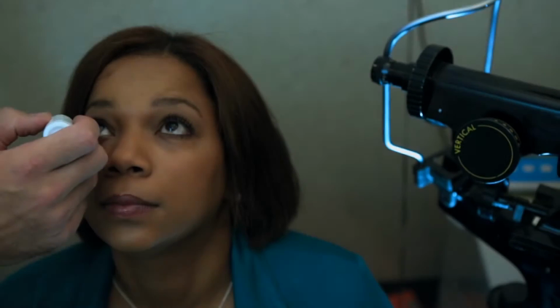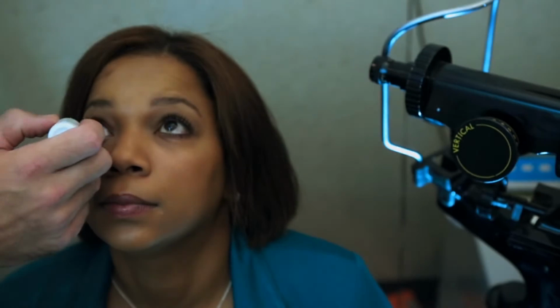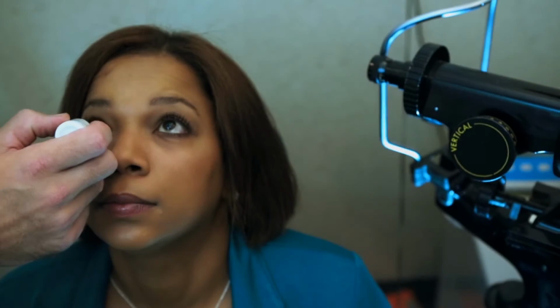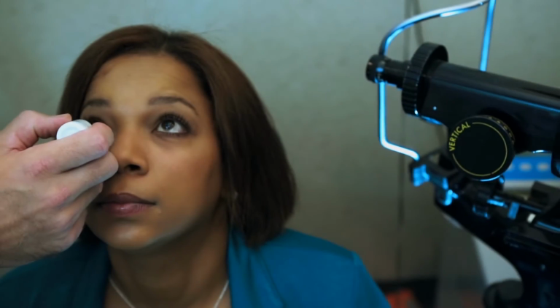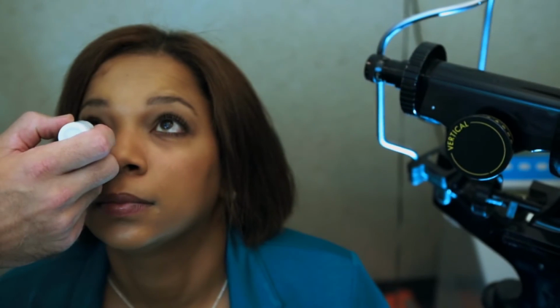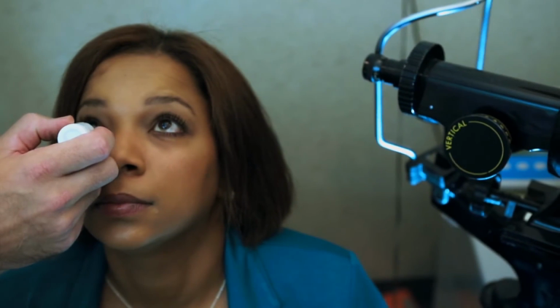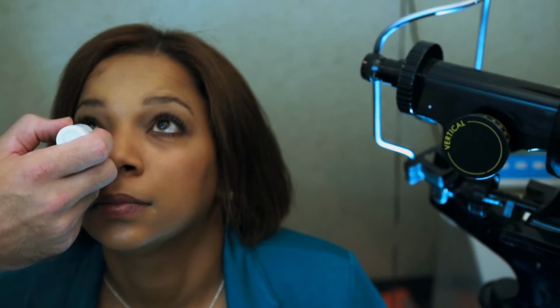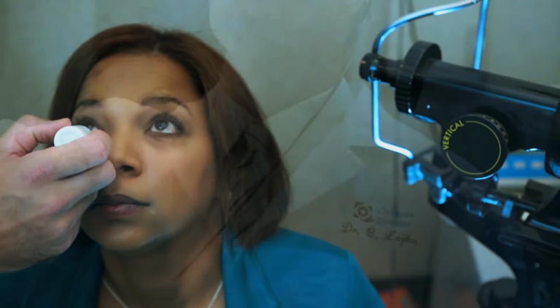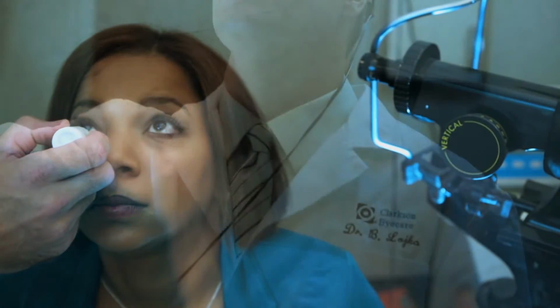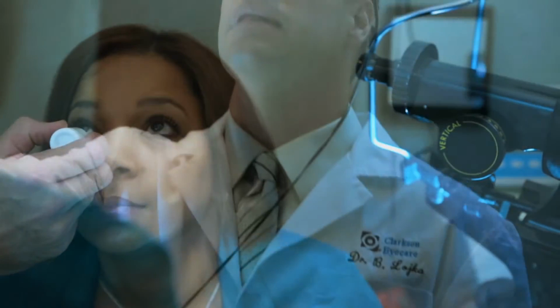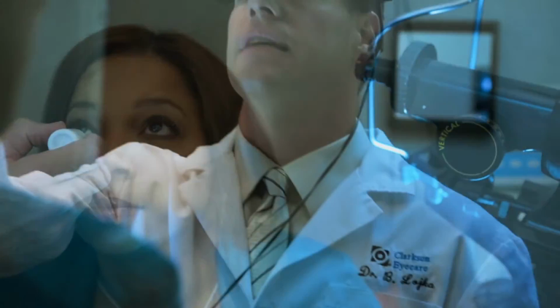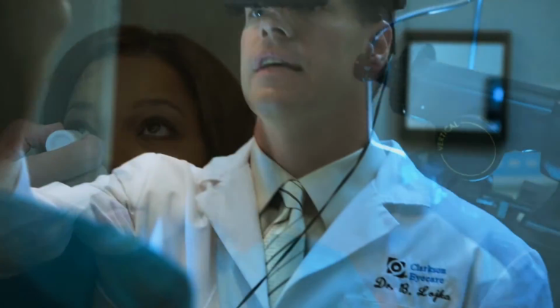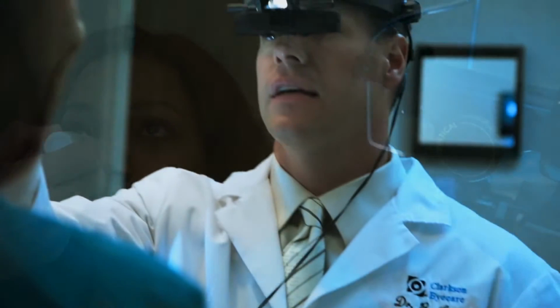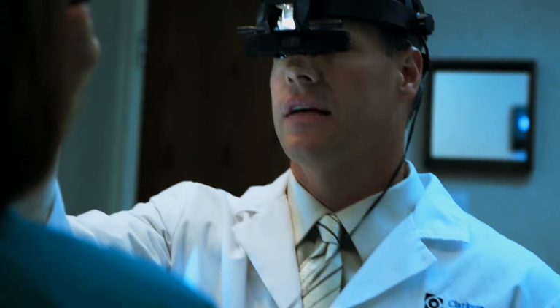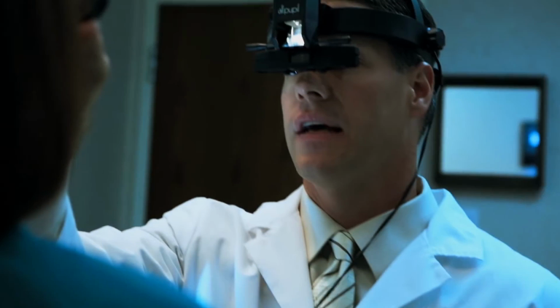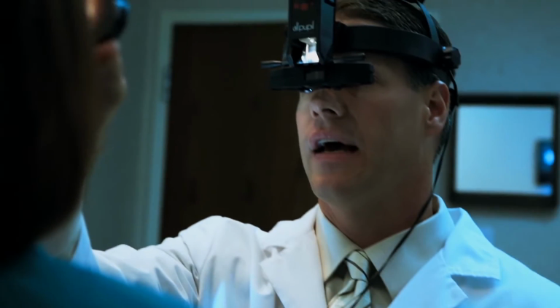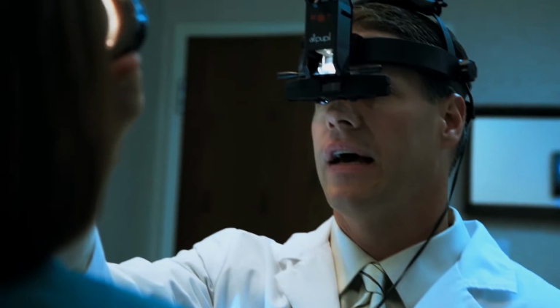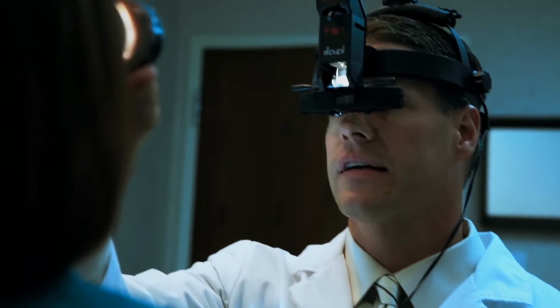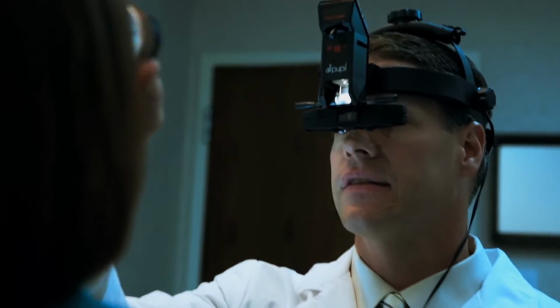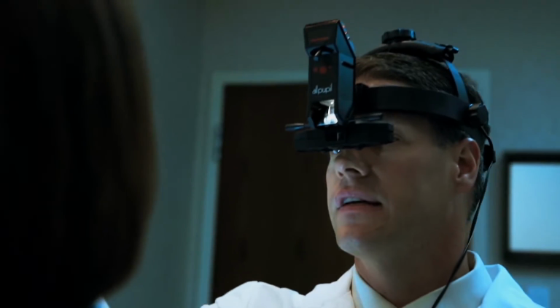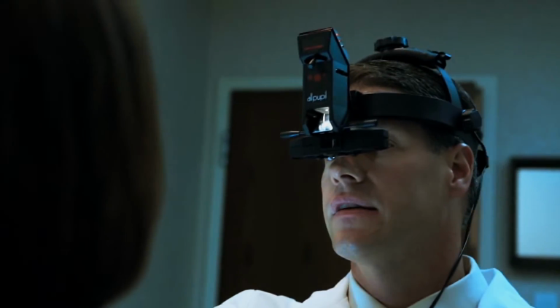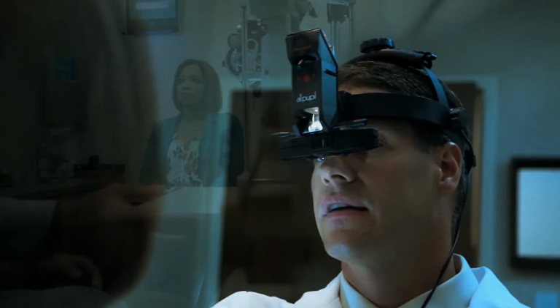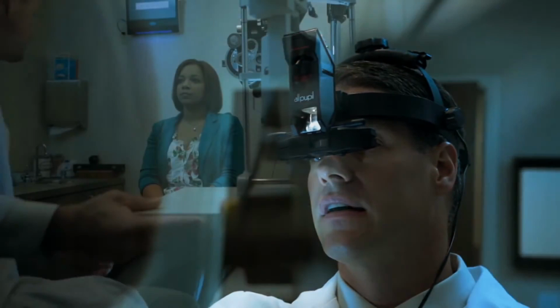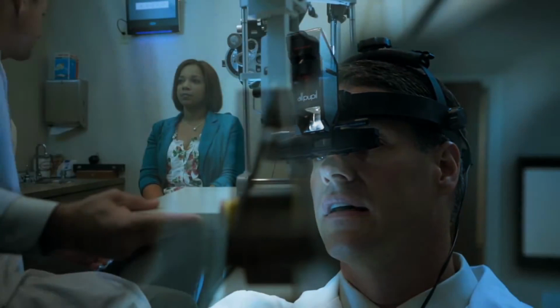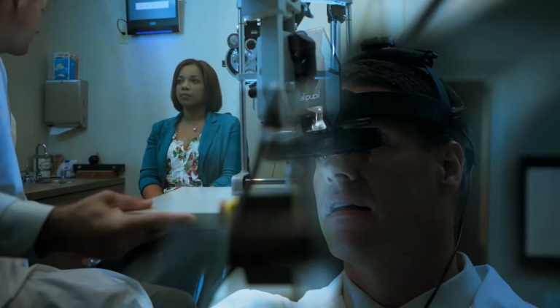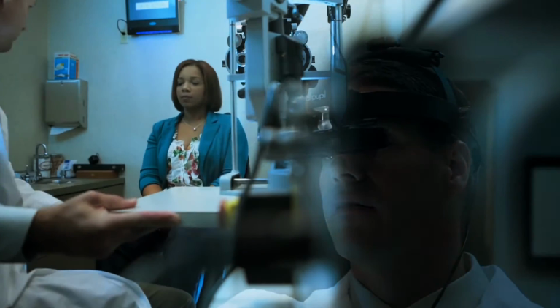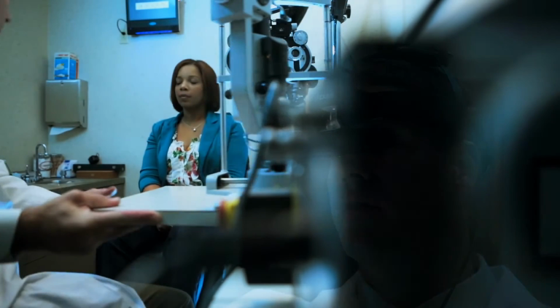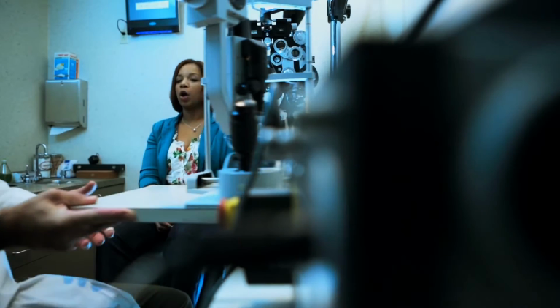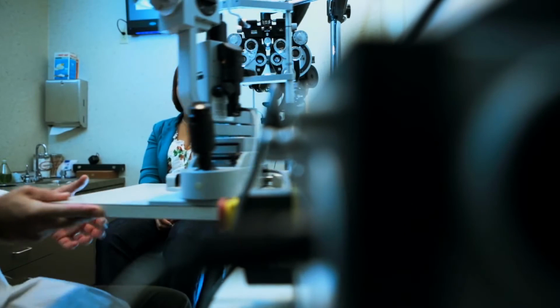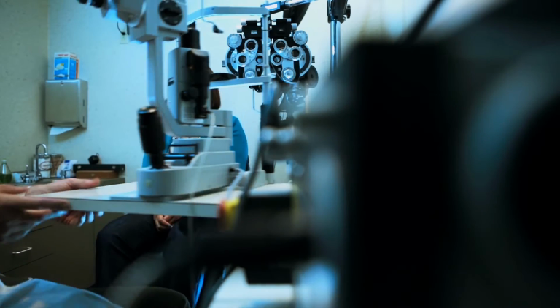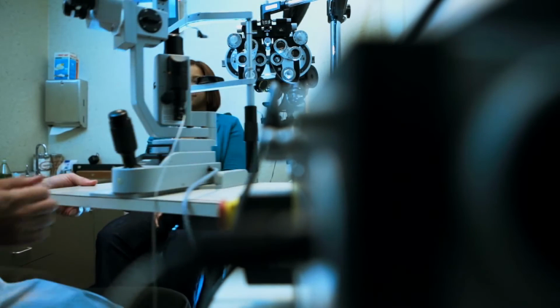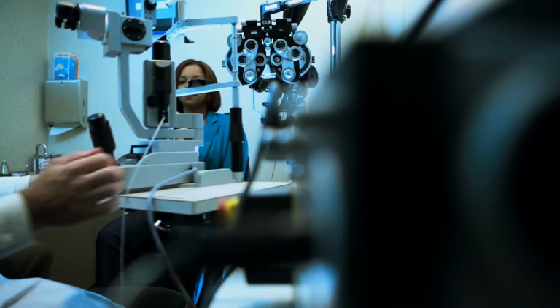You may also be dilated at this point if deemed necessary by the doctor to view the internal structures of the eye.